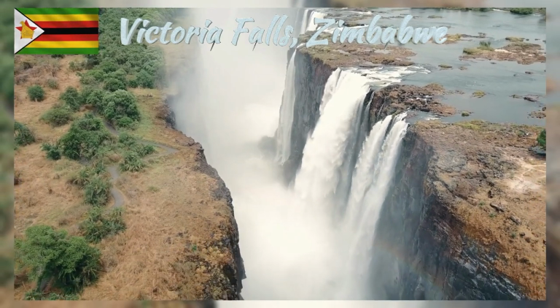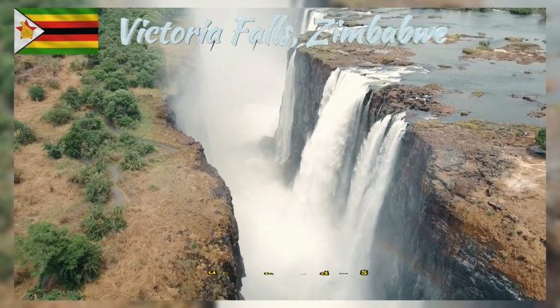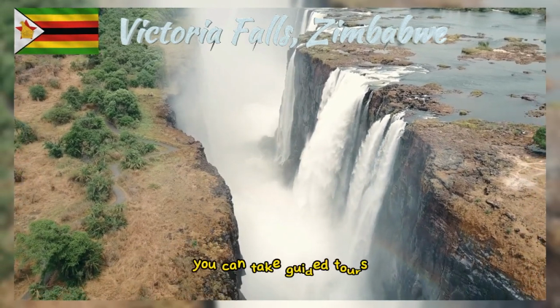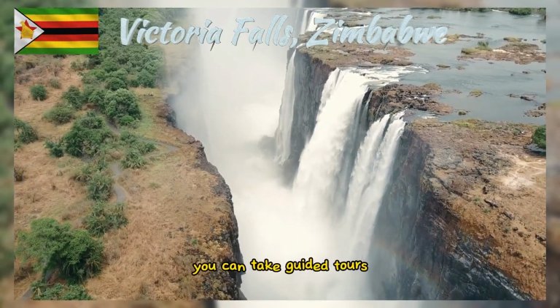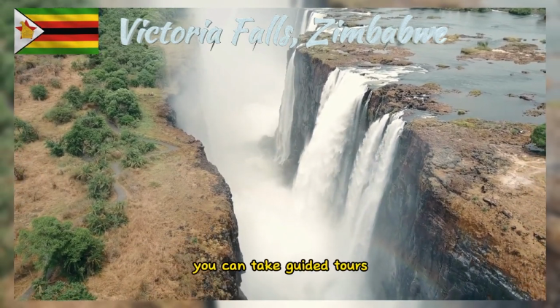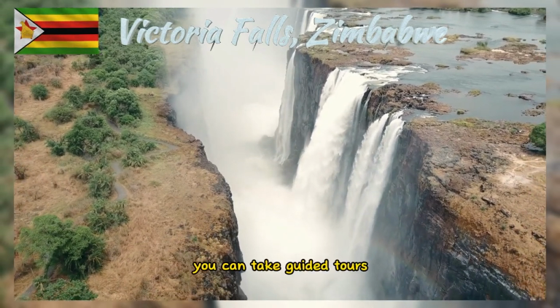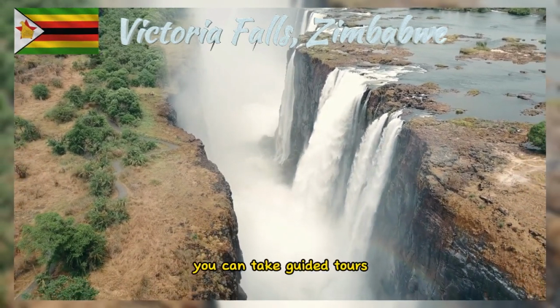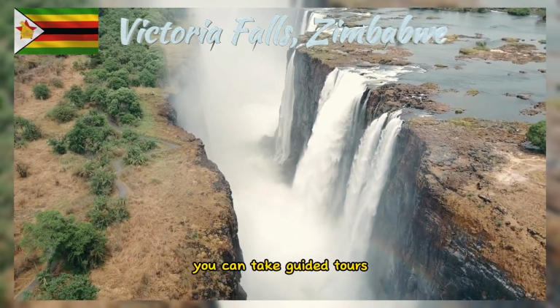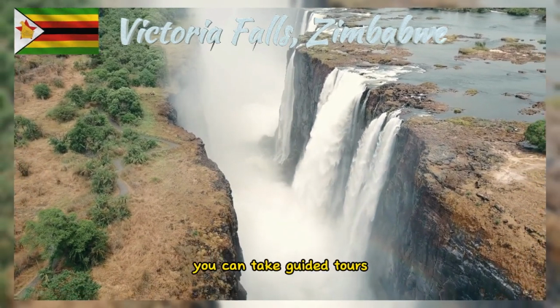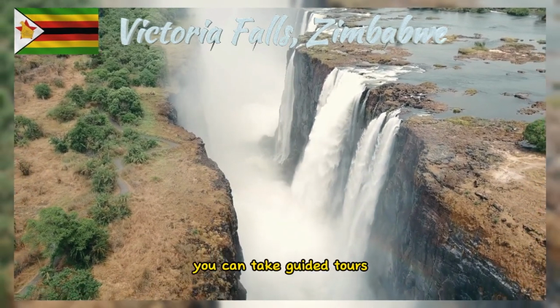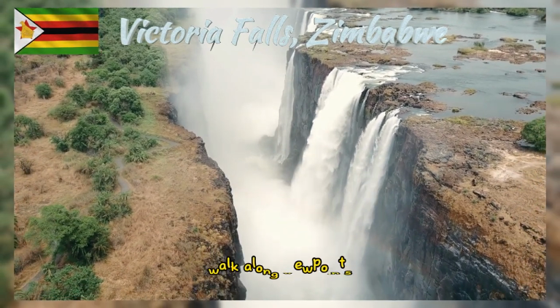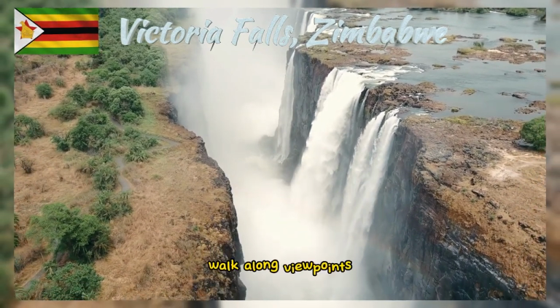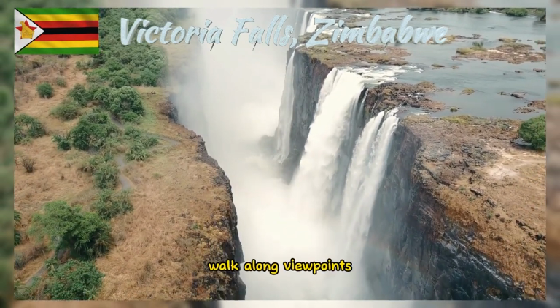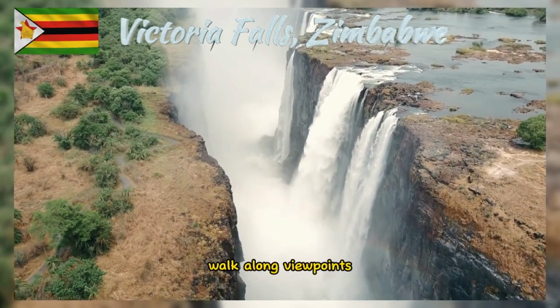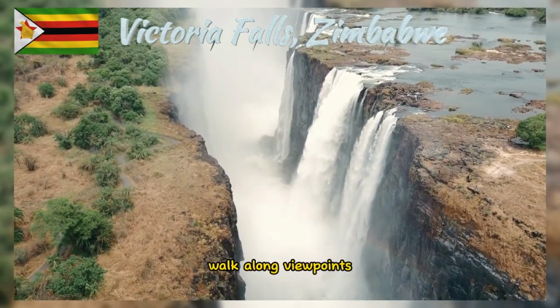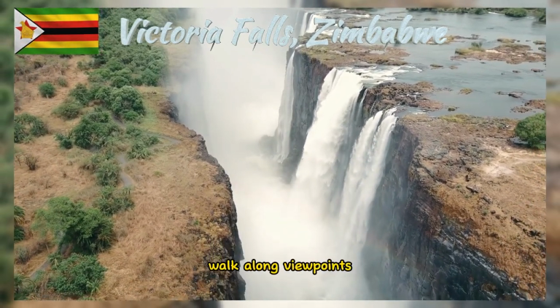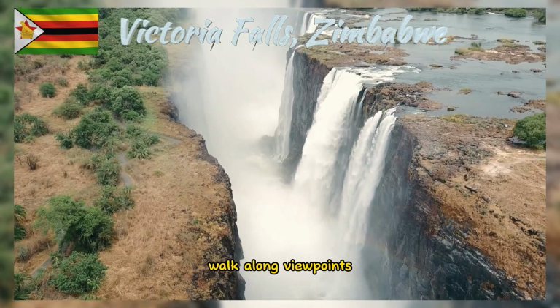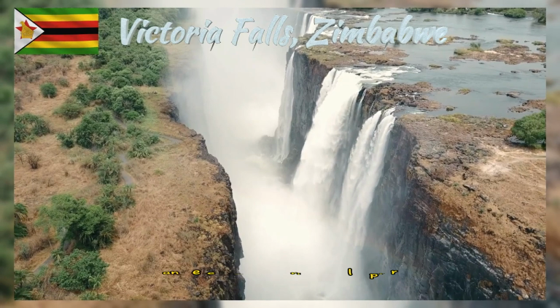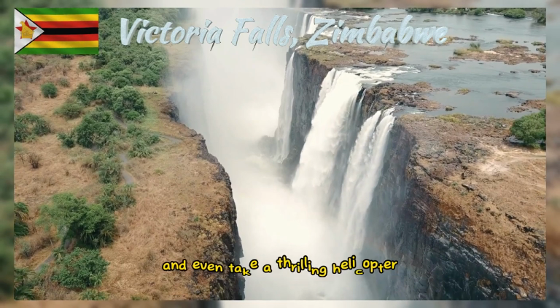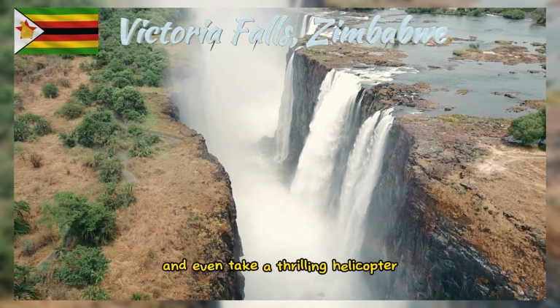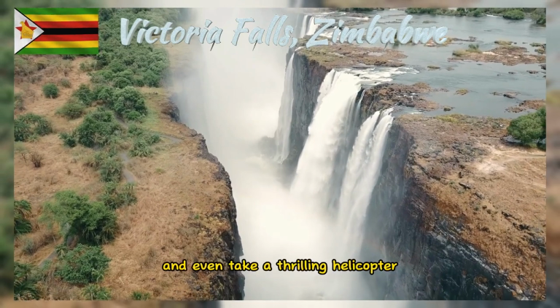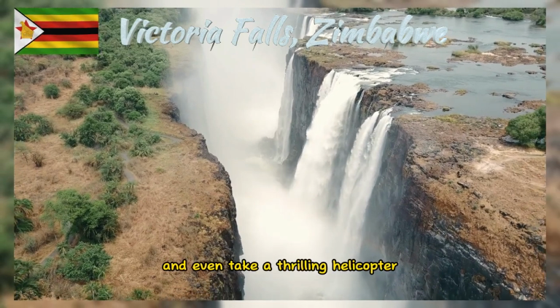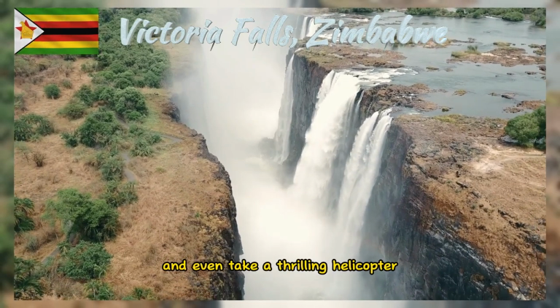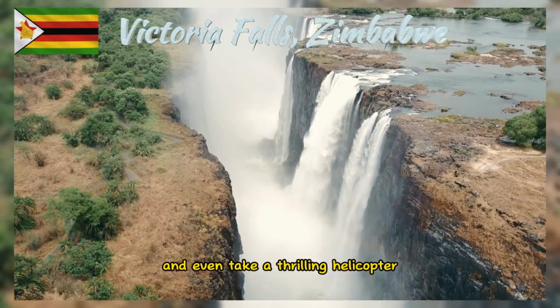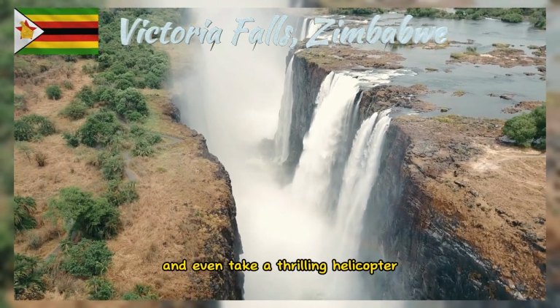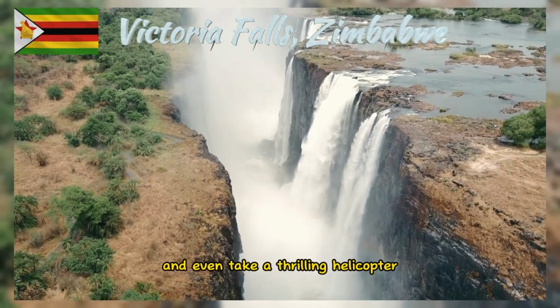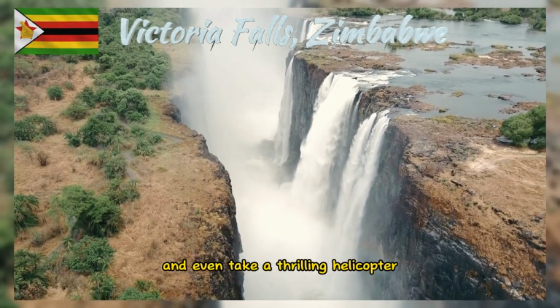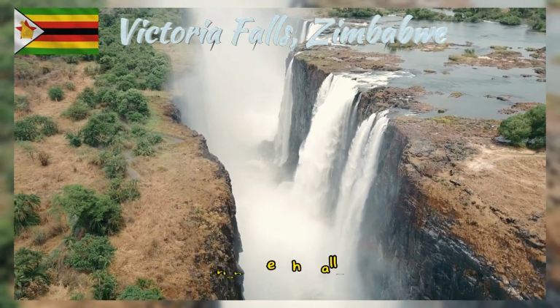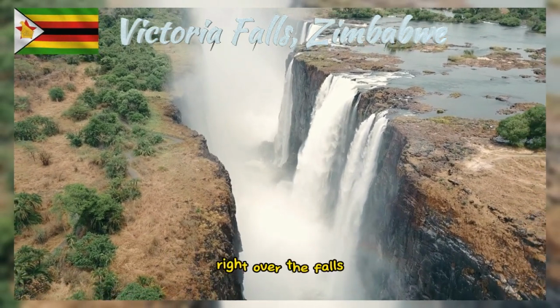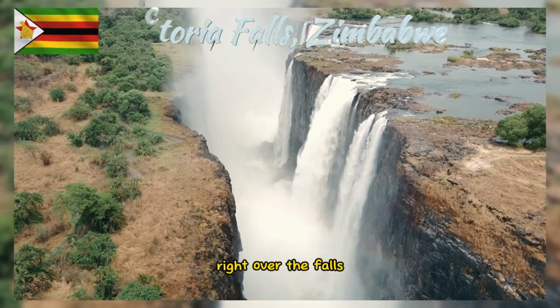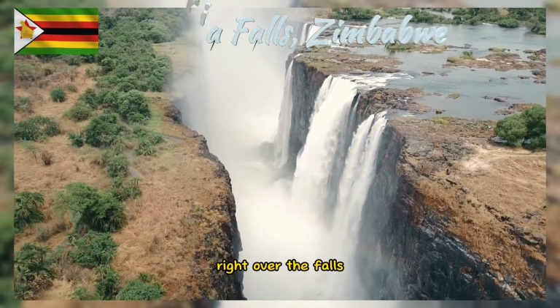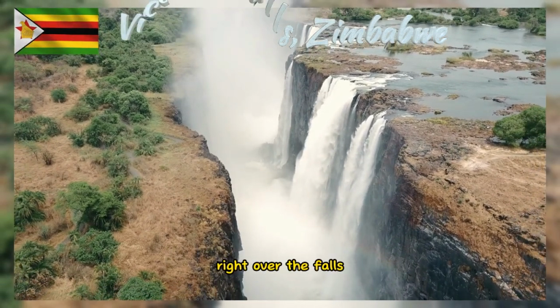You can take guided tours, walk along viewpoints, and even take a thrilling helicopter ride over the falls.